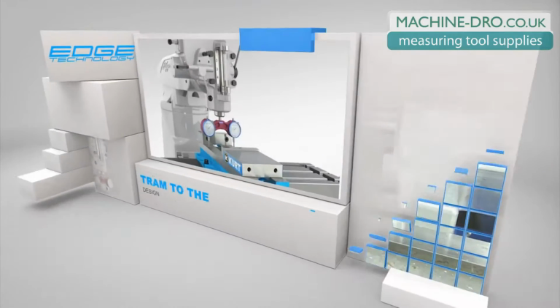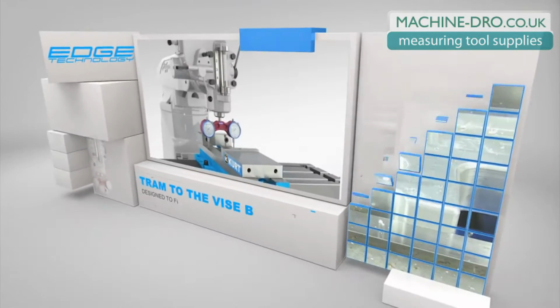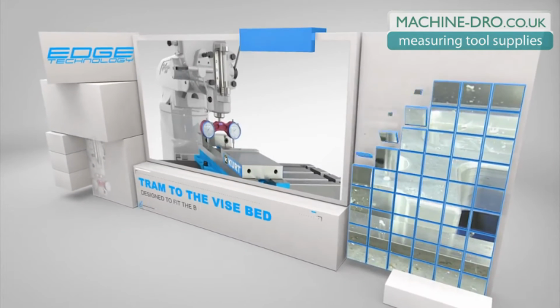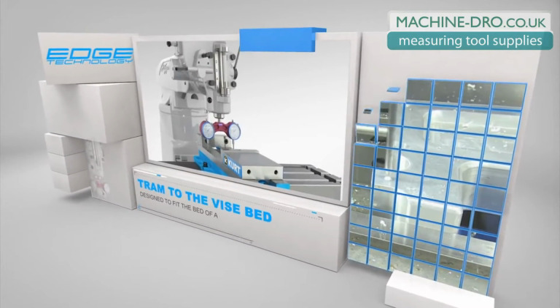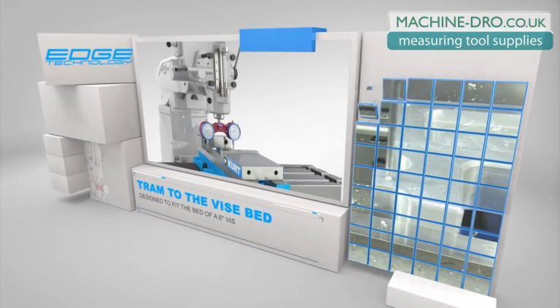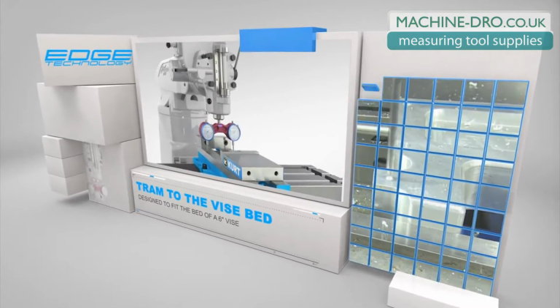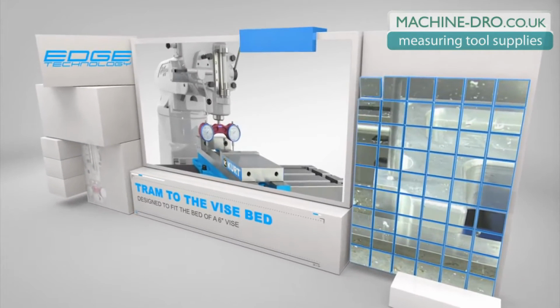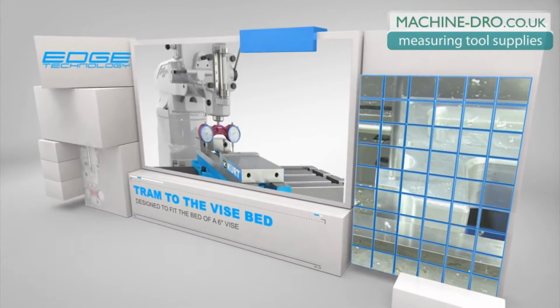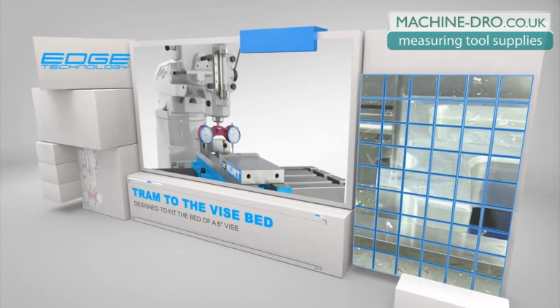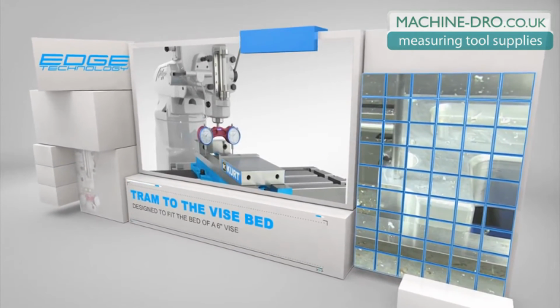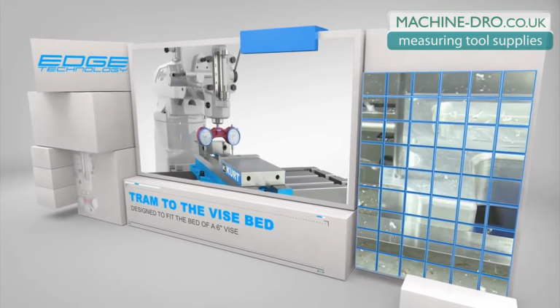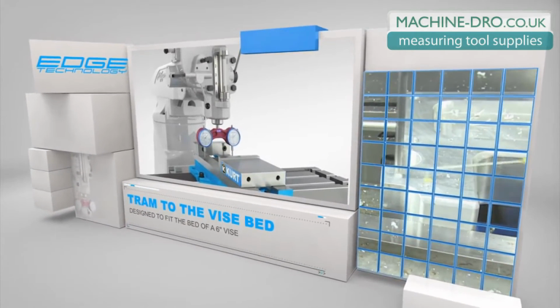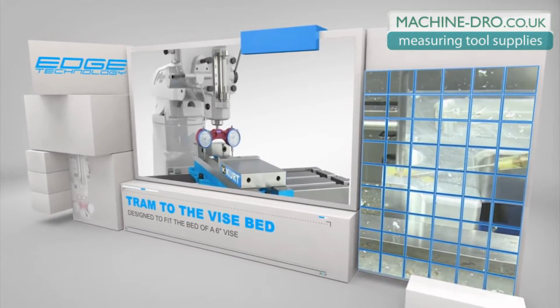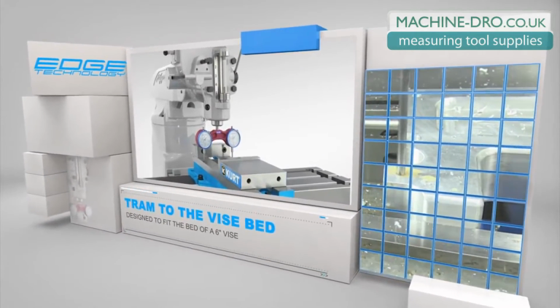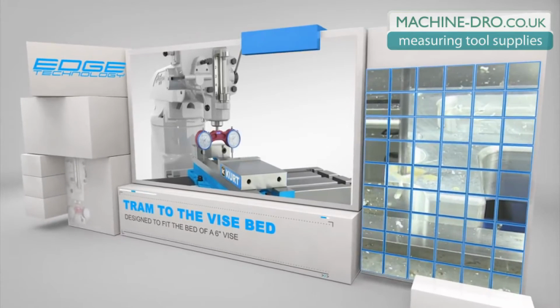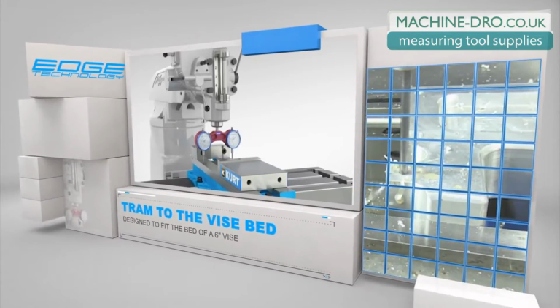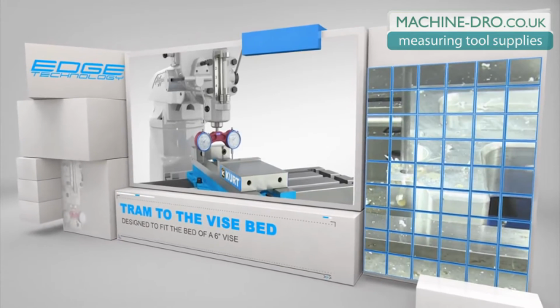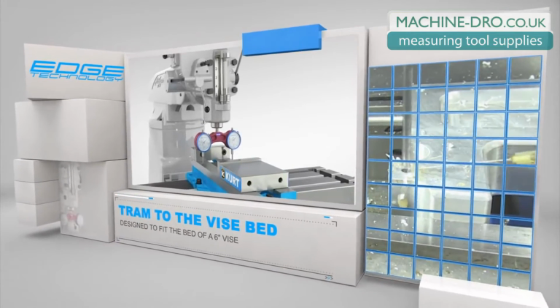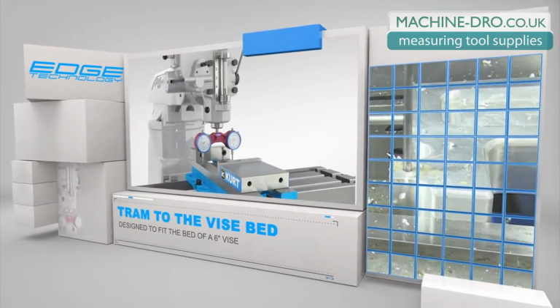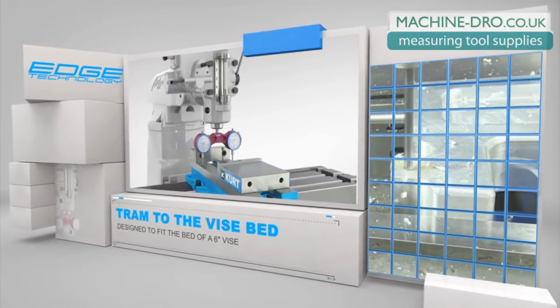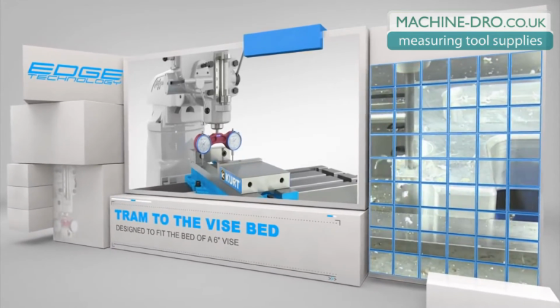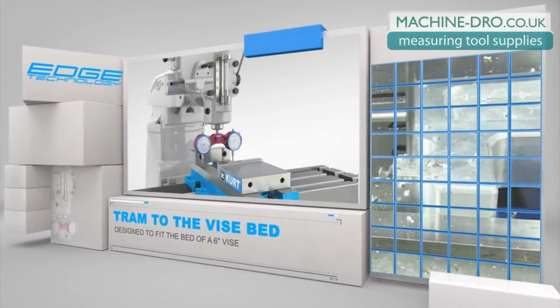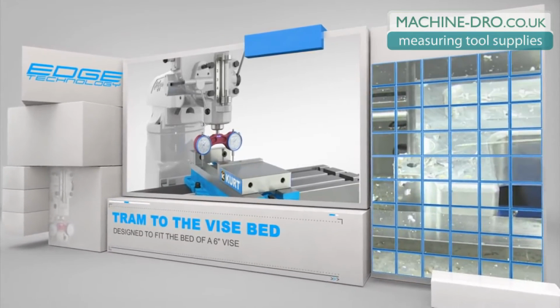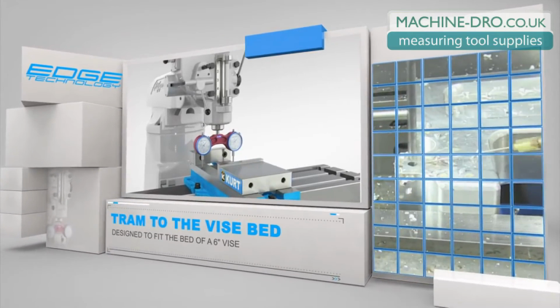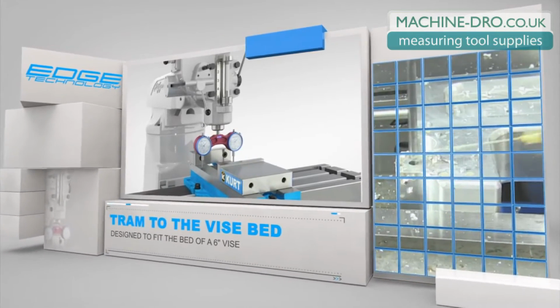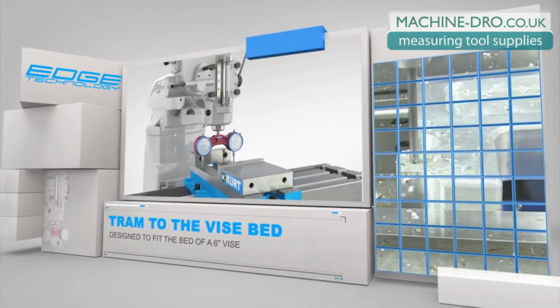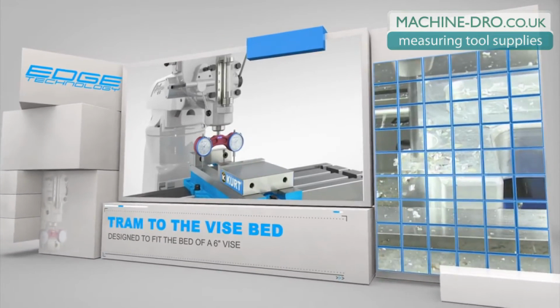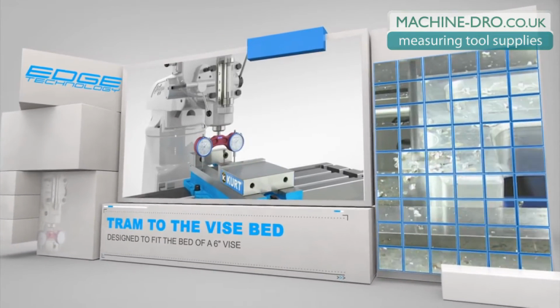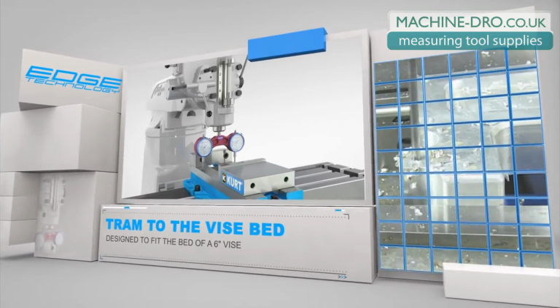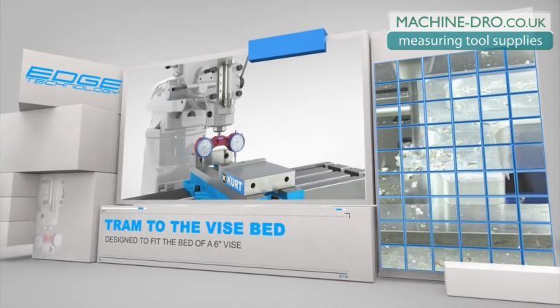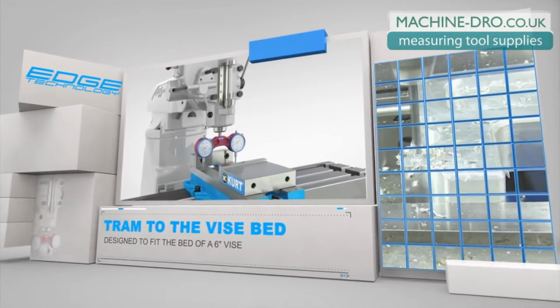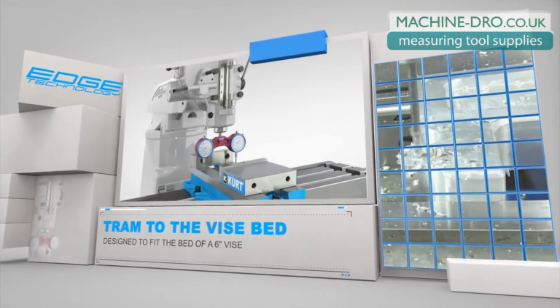The ProTram is sized to fit the bed of a 6-inch vise, allowing you to tram directly to the vise for increased accuracy.